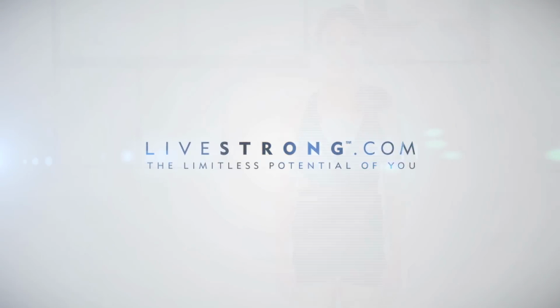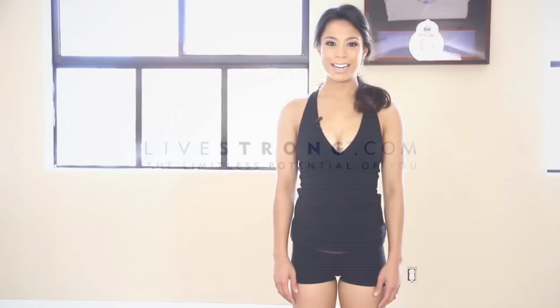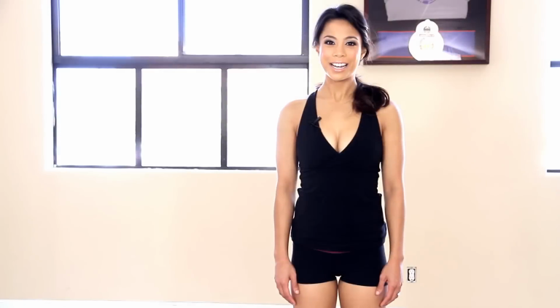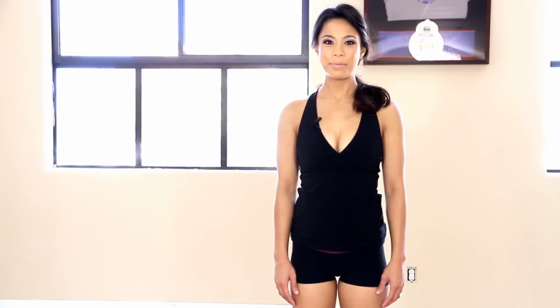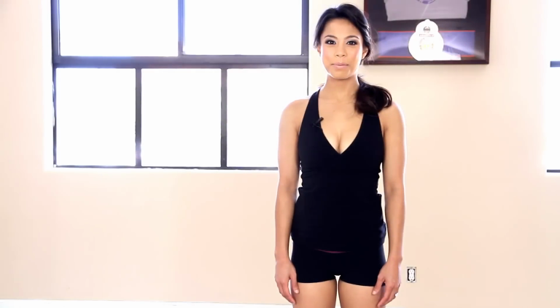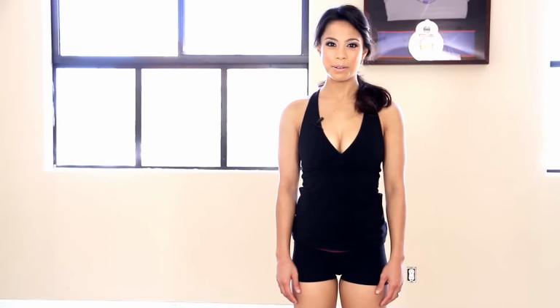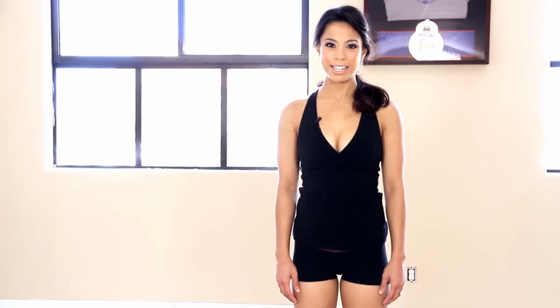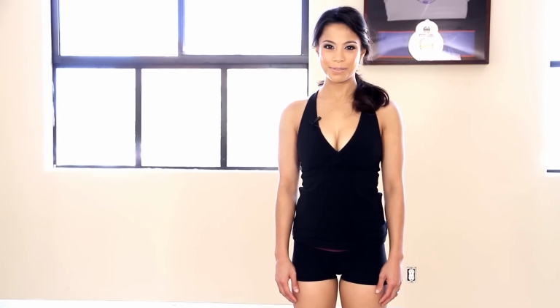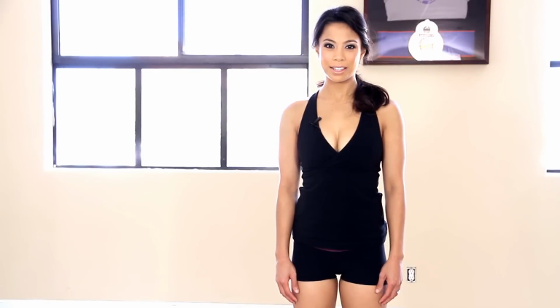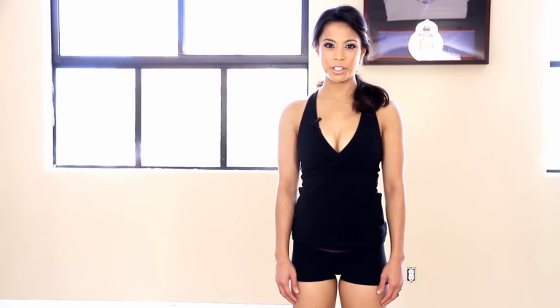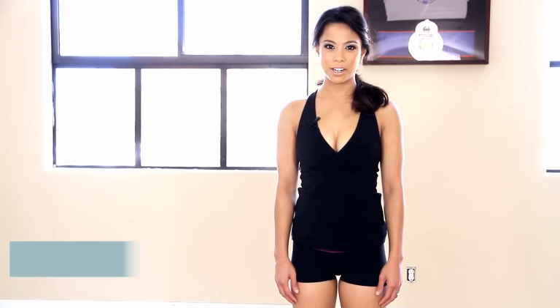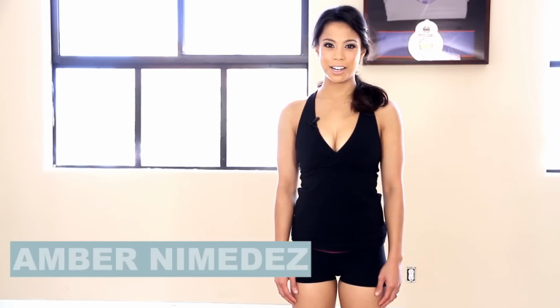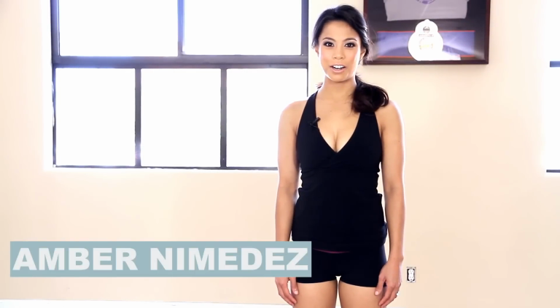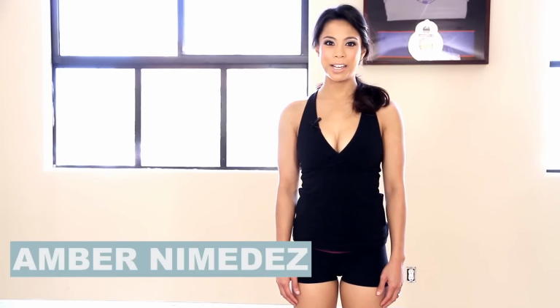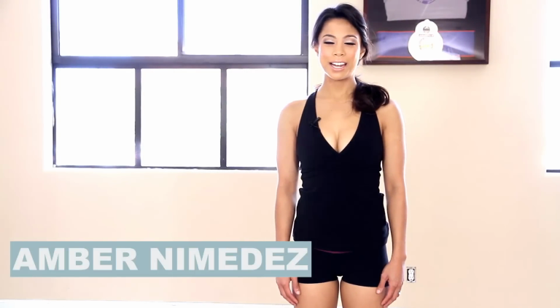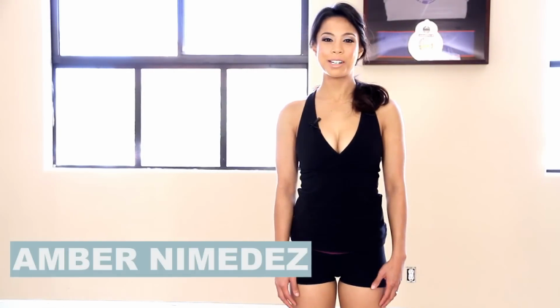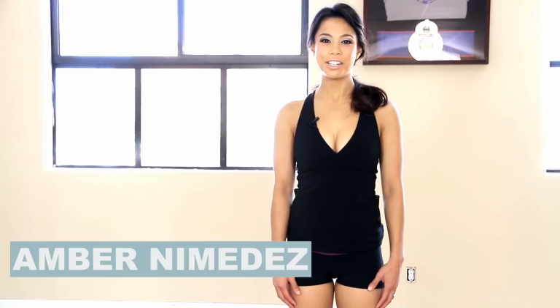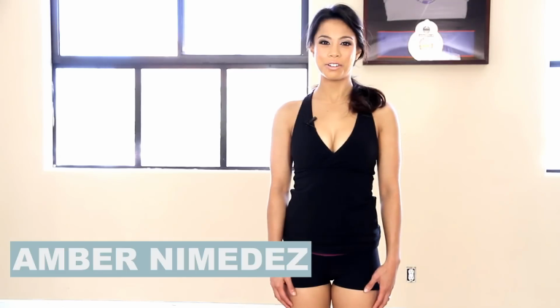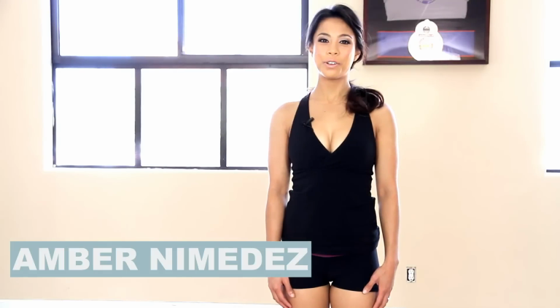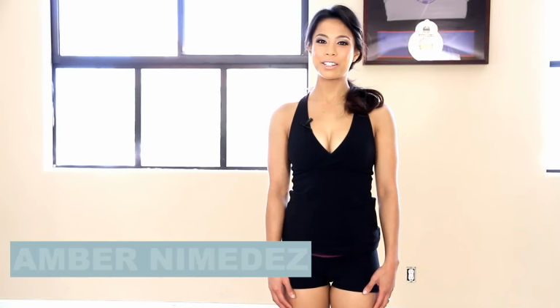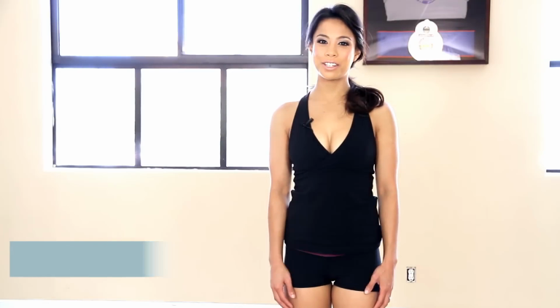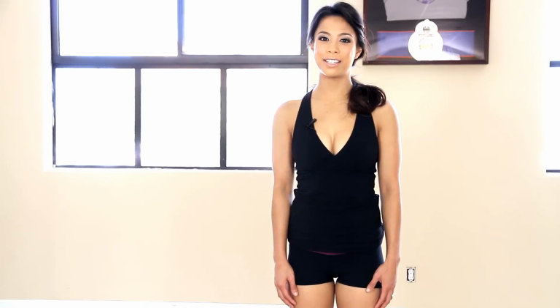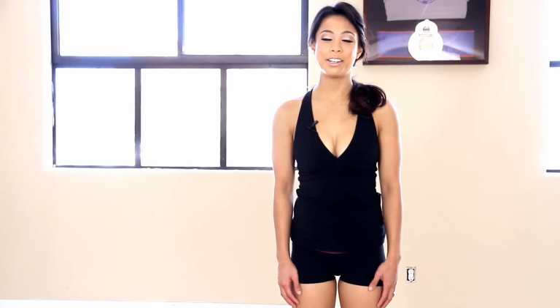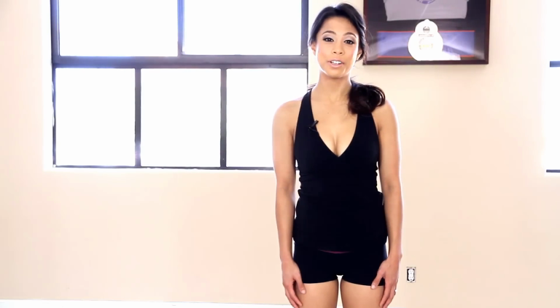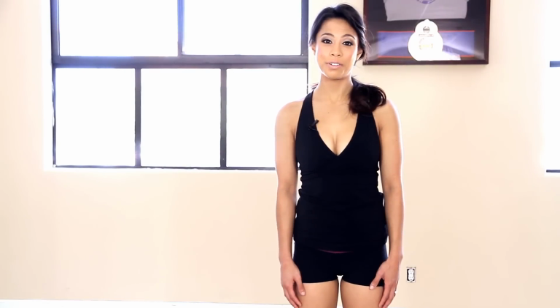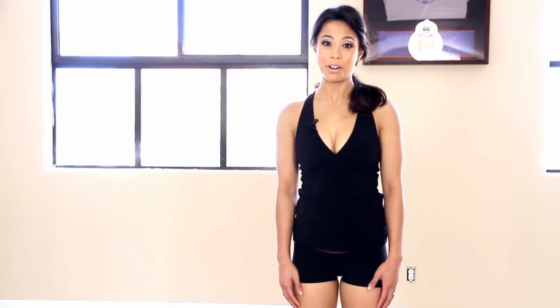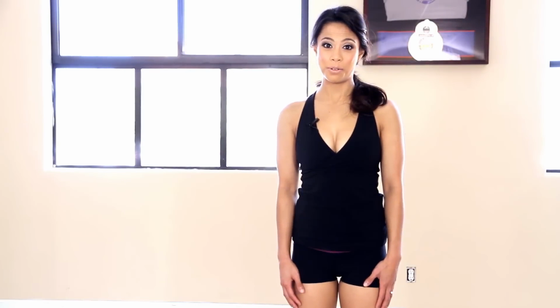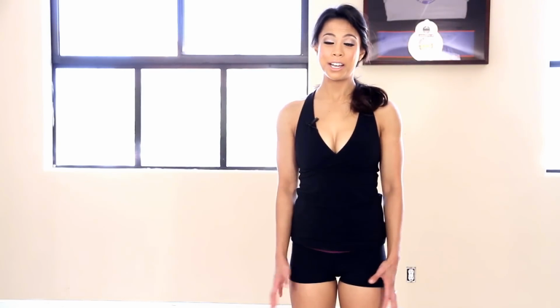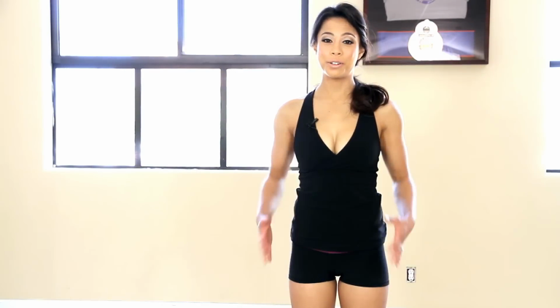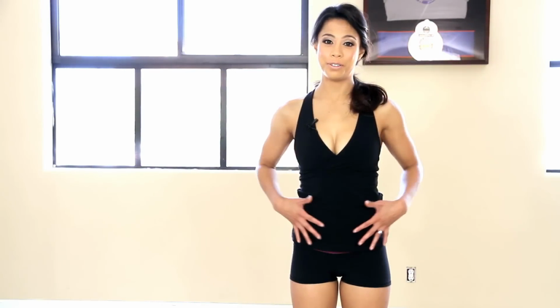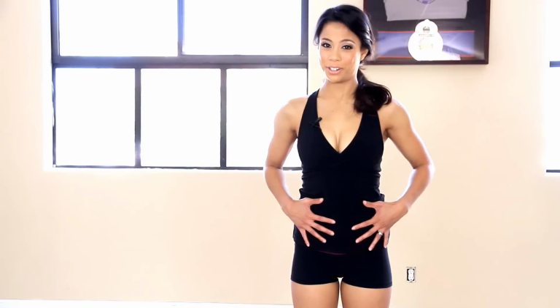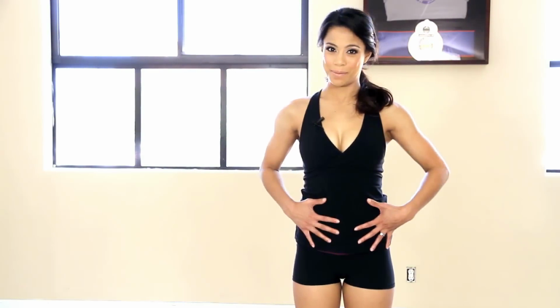Hi, I'm Amber Nemides with LiveStrong.com and I'm going to teach you a few exercises that you can do at home to reduce your stomach.